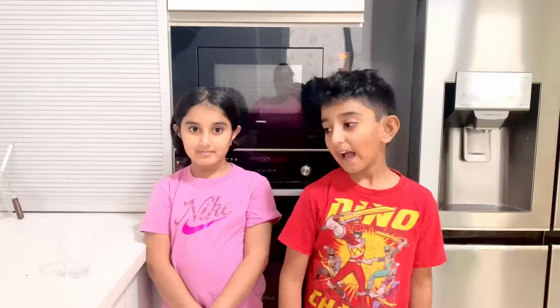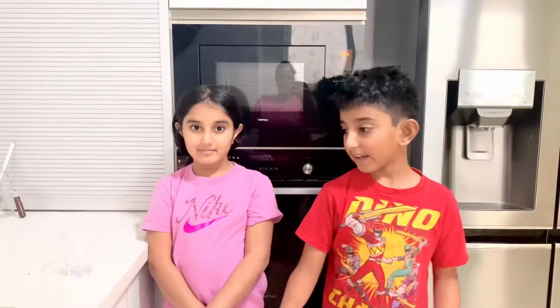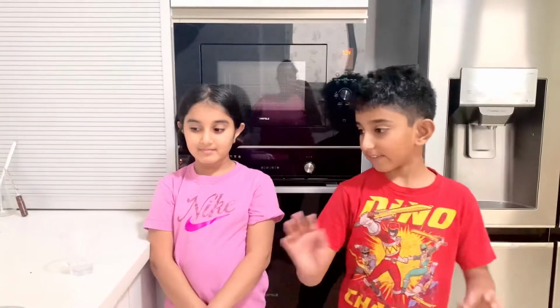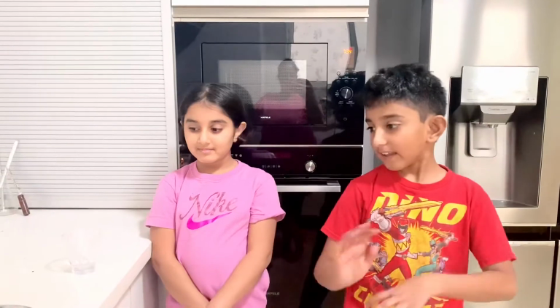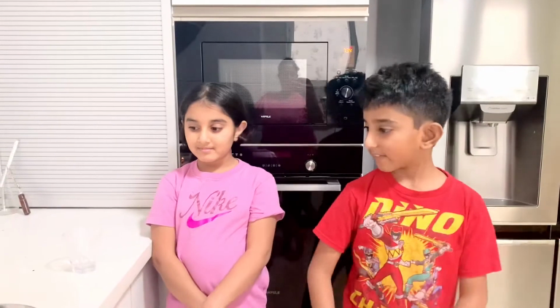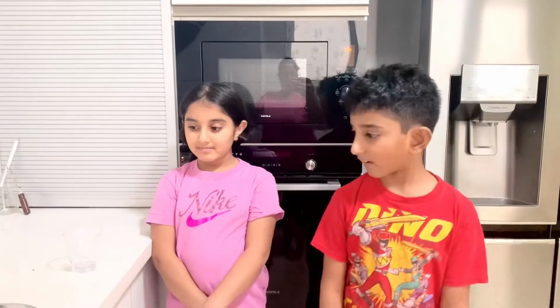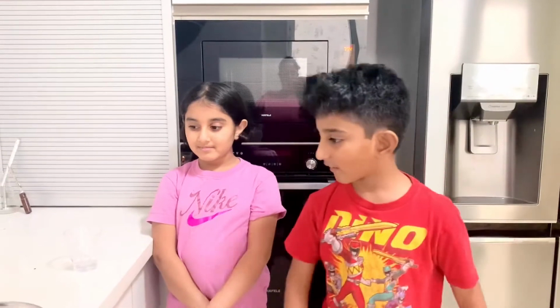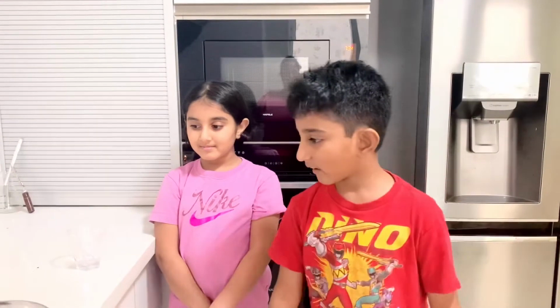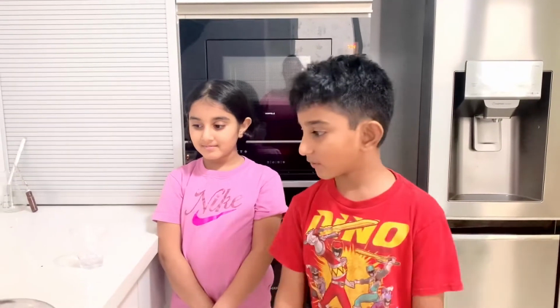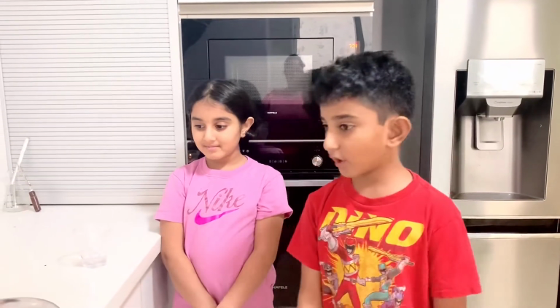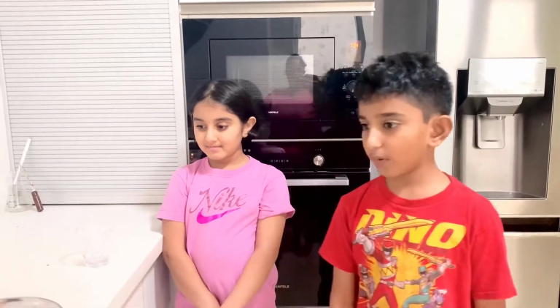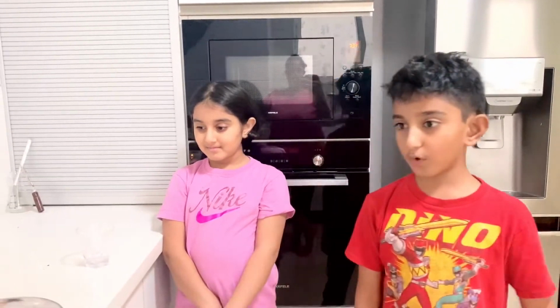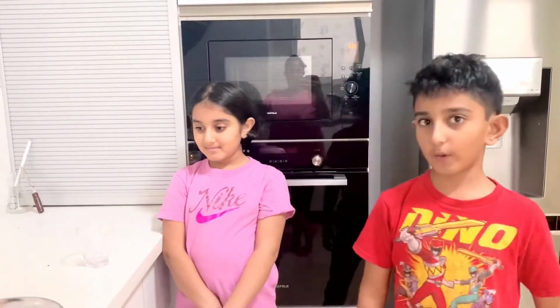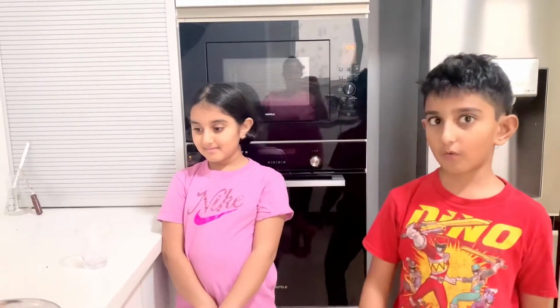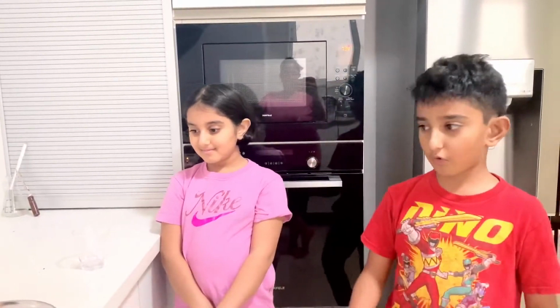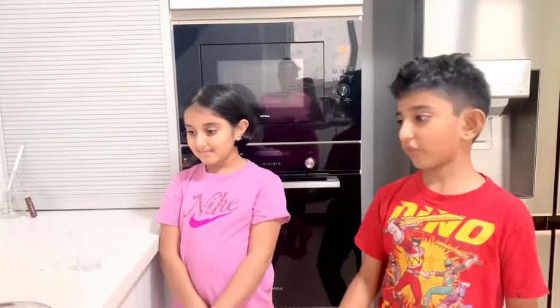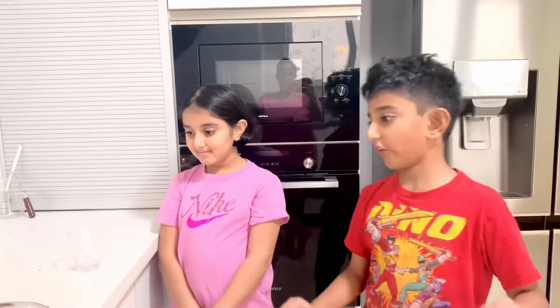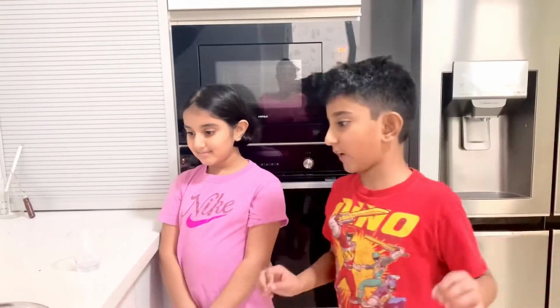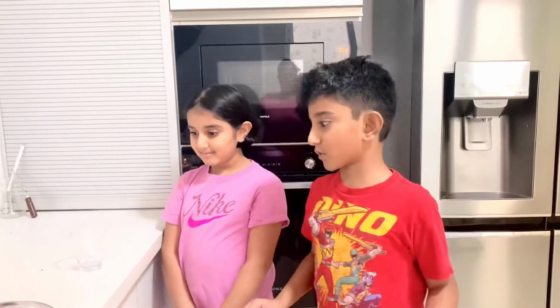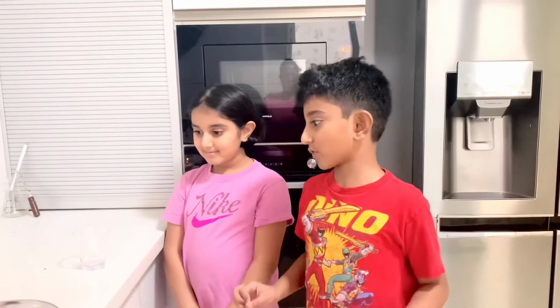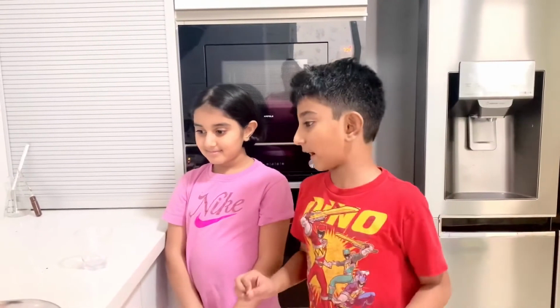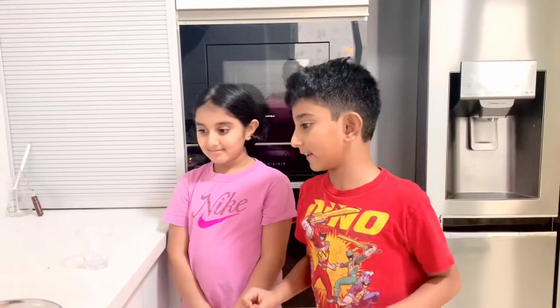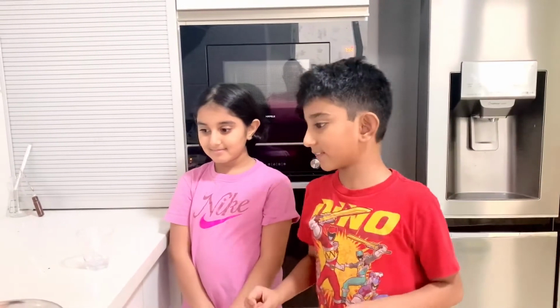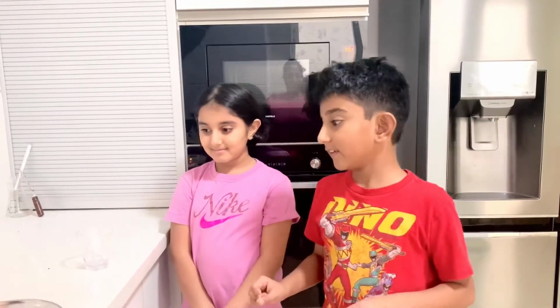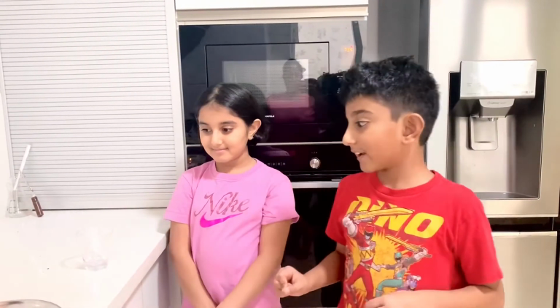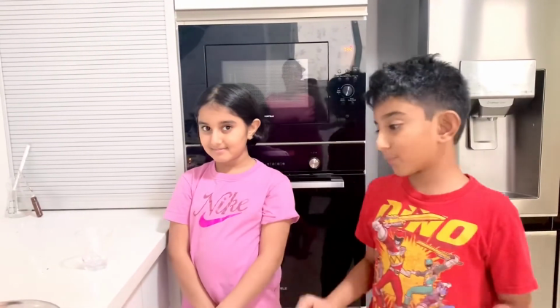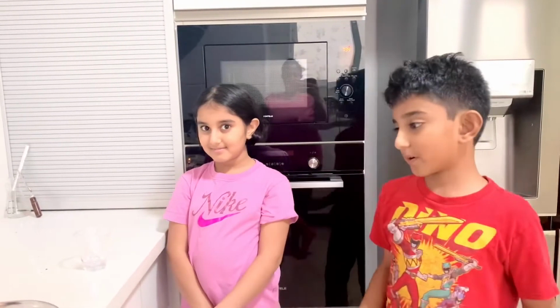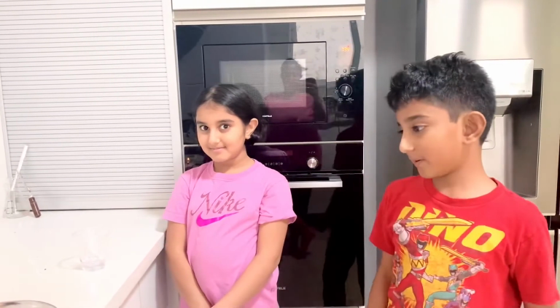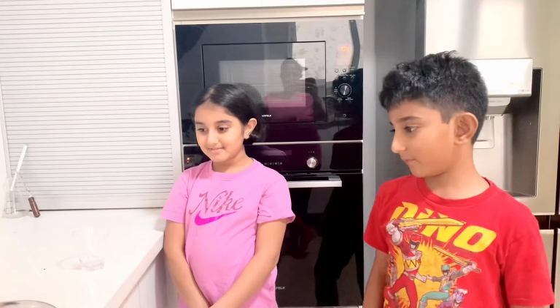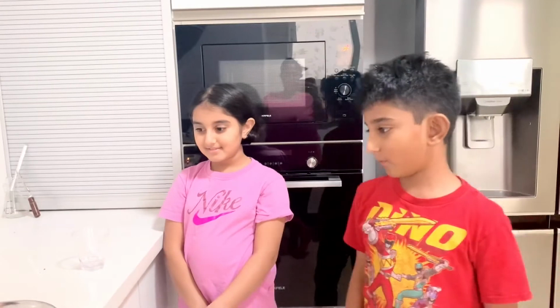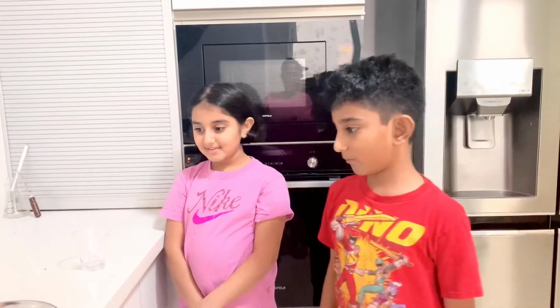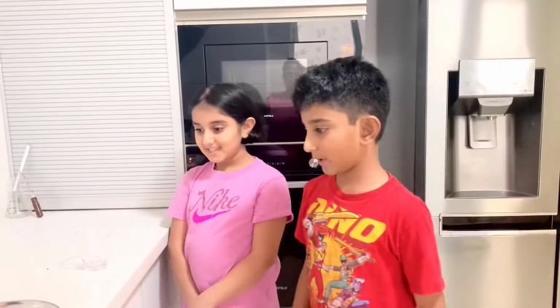Hi guys, it's us and today we're doing our first ever science experiment video.